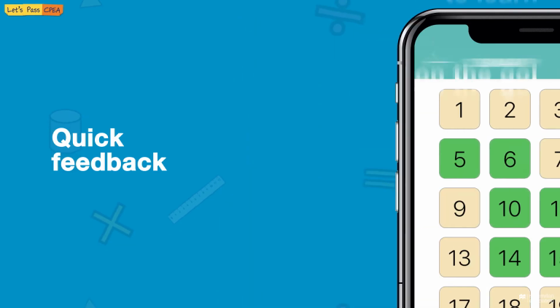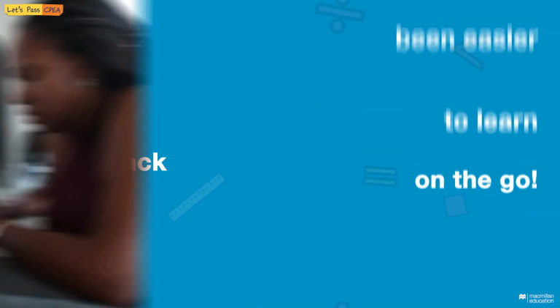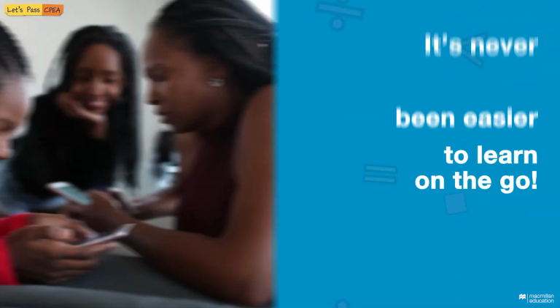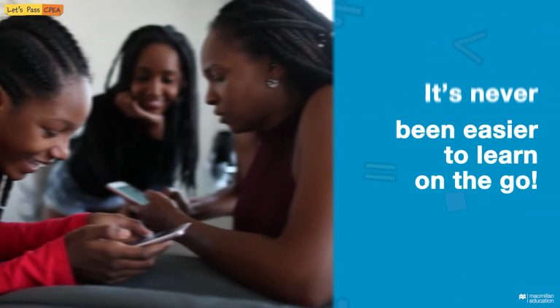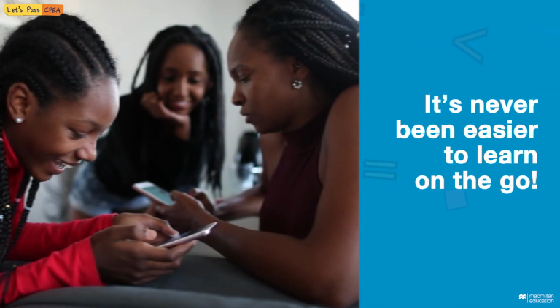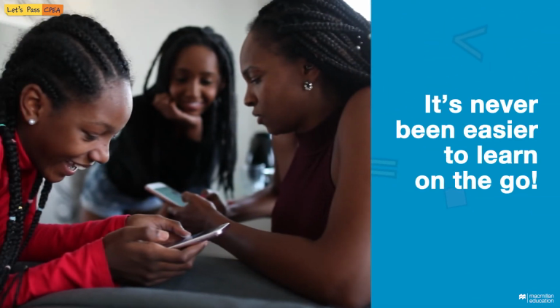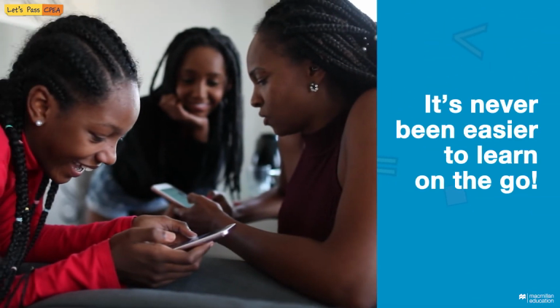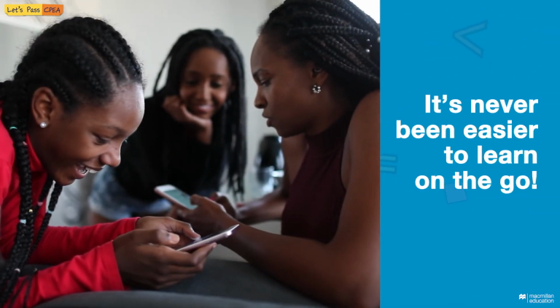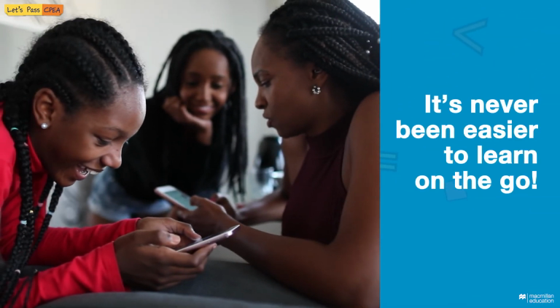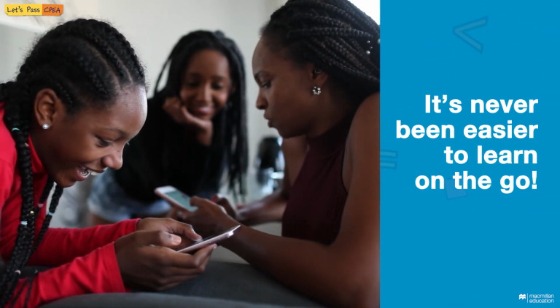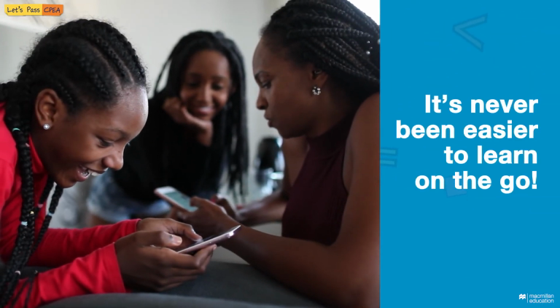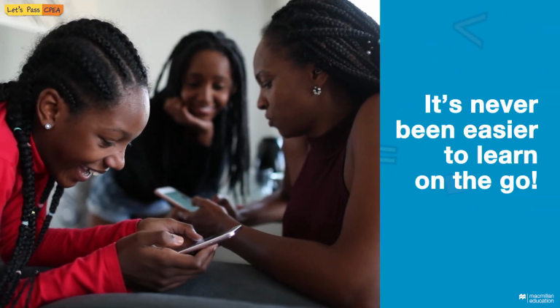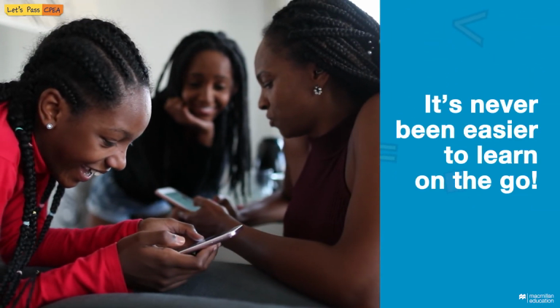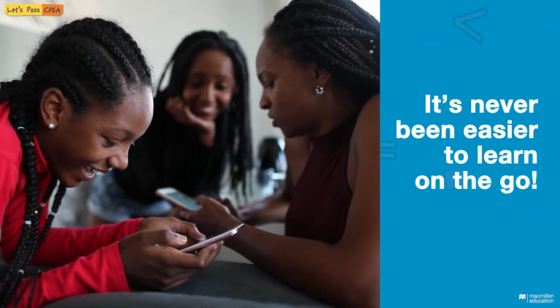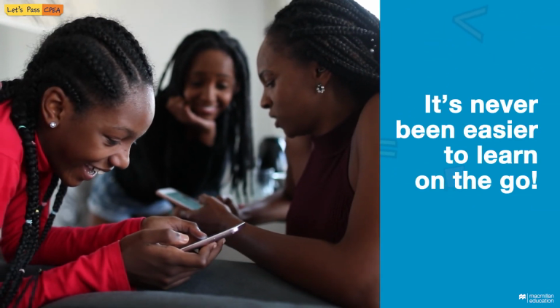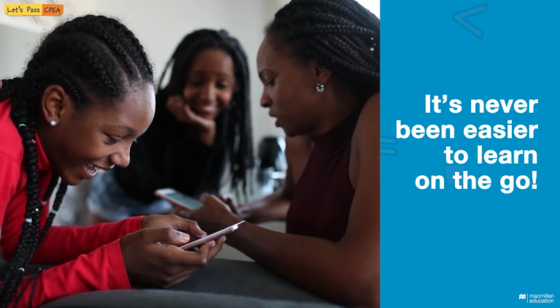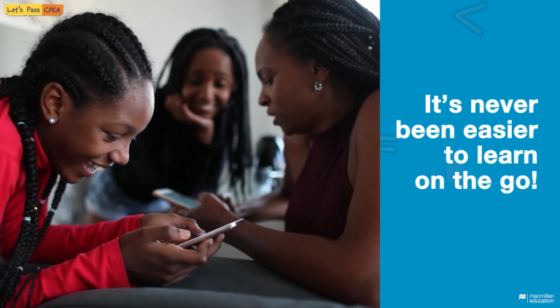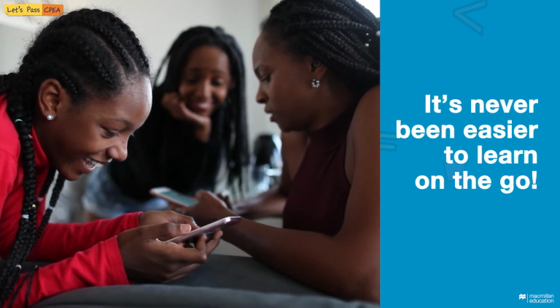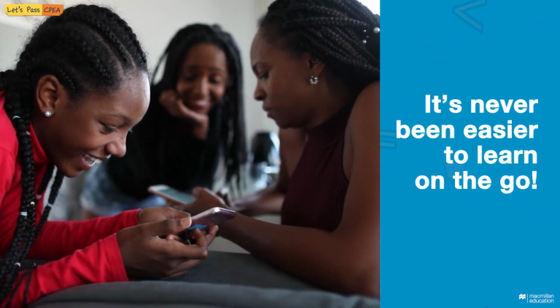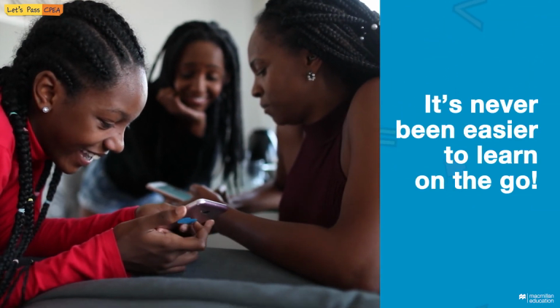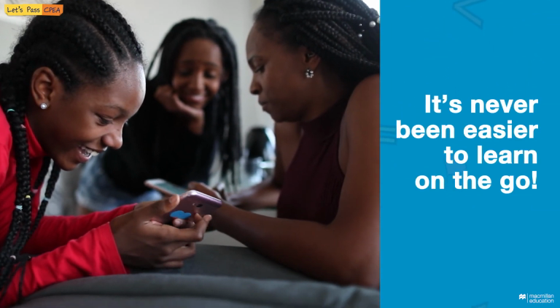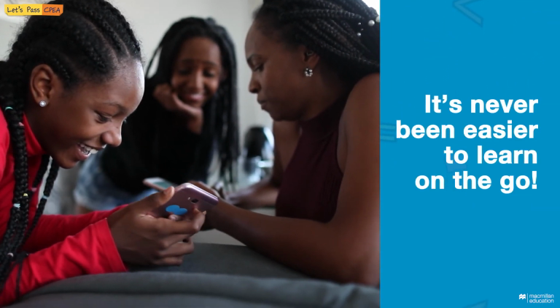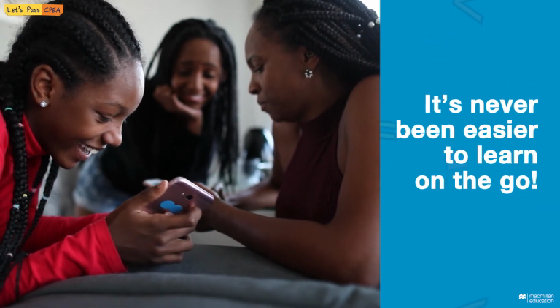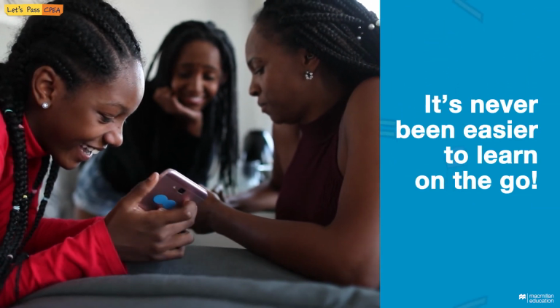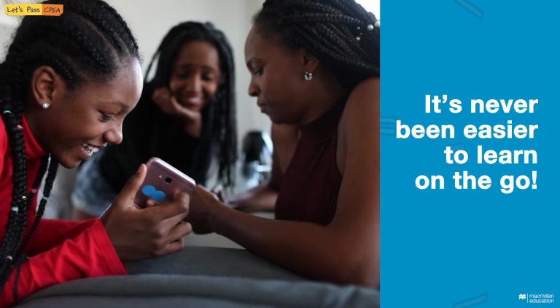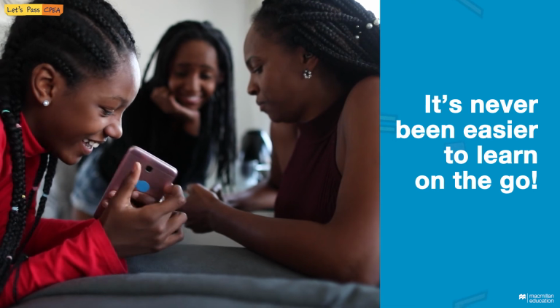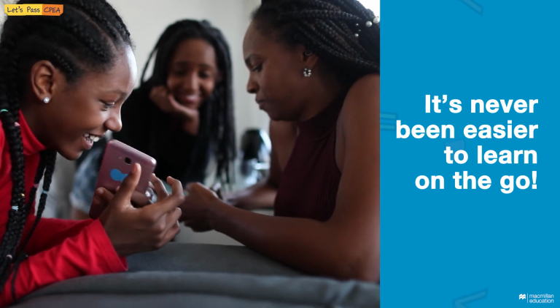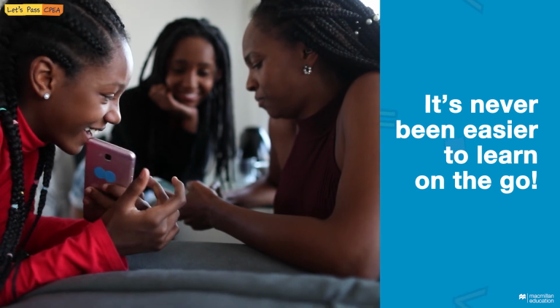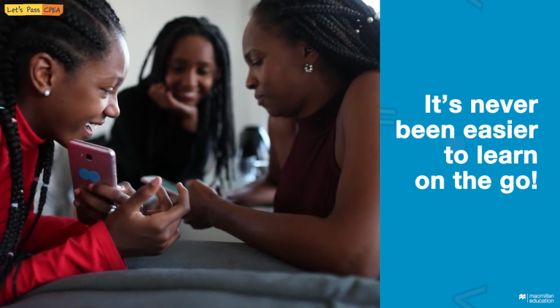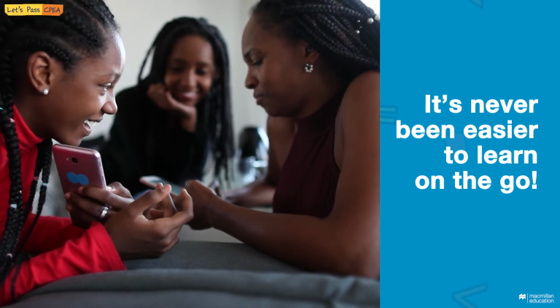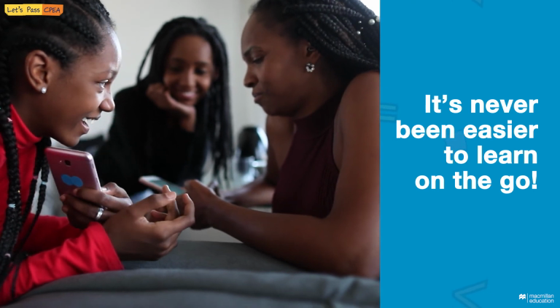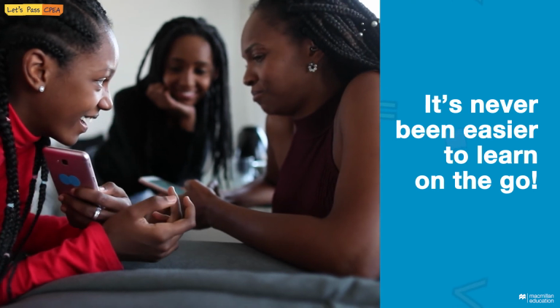Study wherever and whenever you want to with the mobile app. It's never been easier to learn on the go.